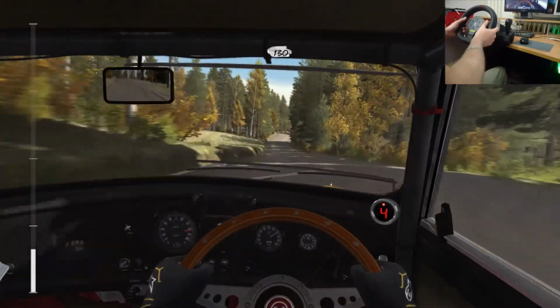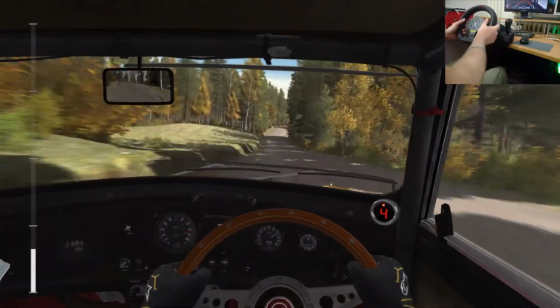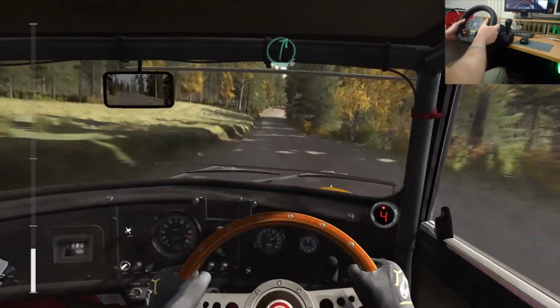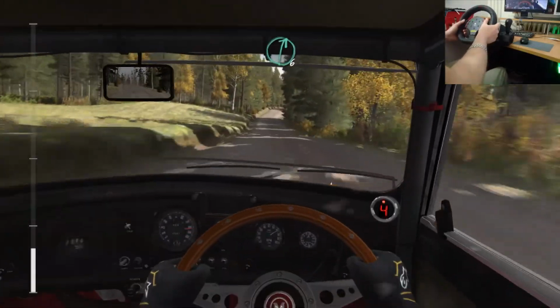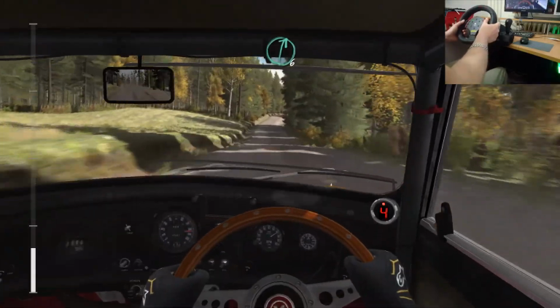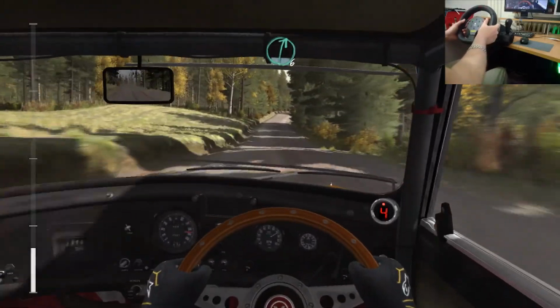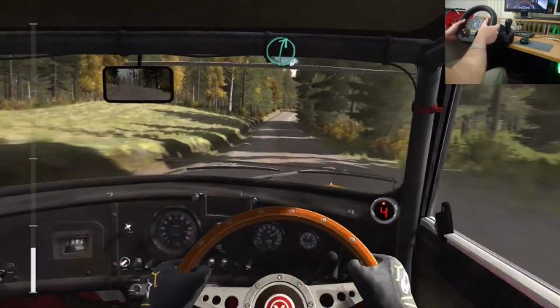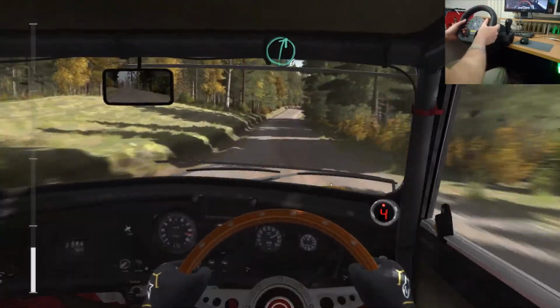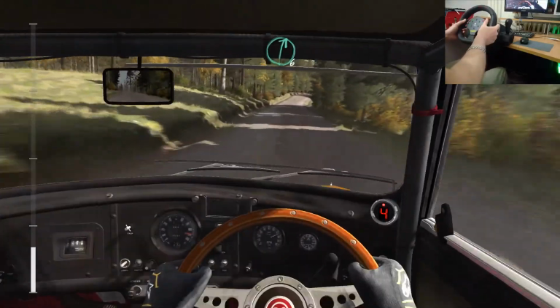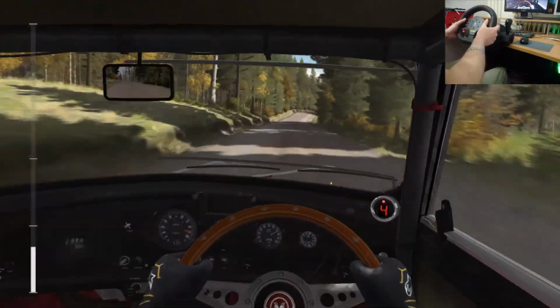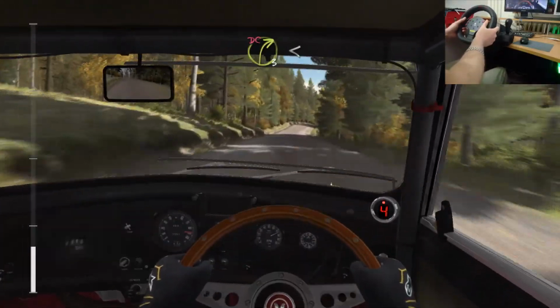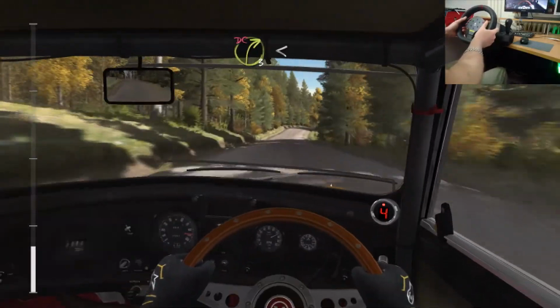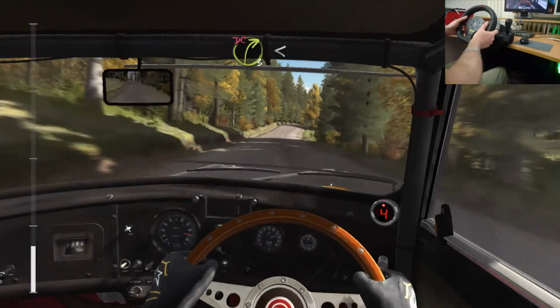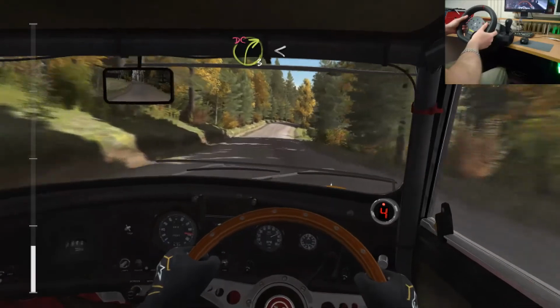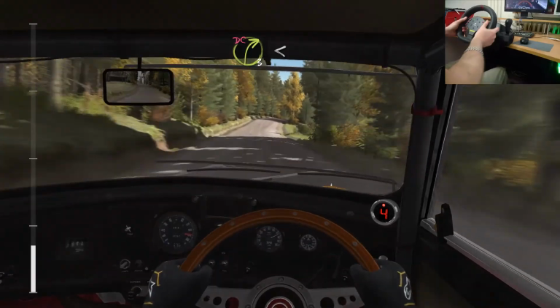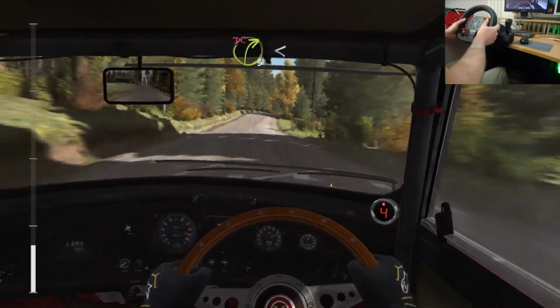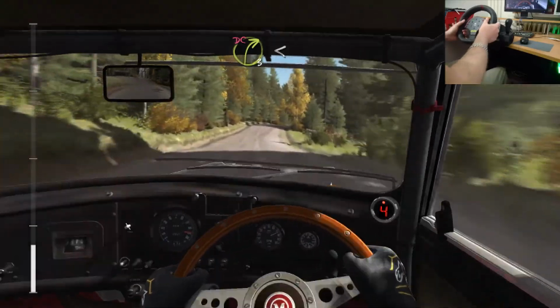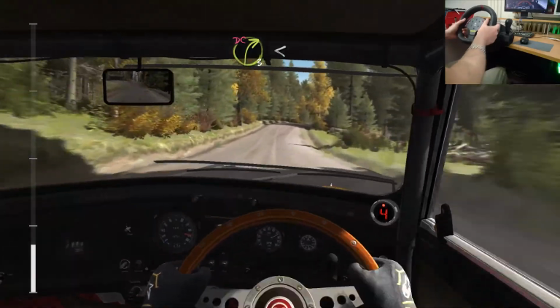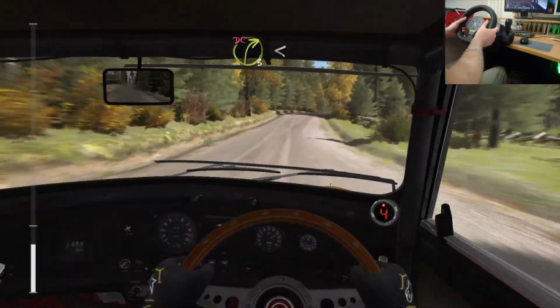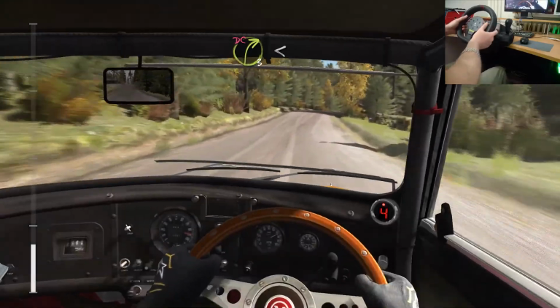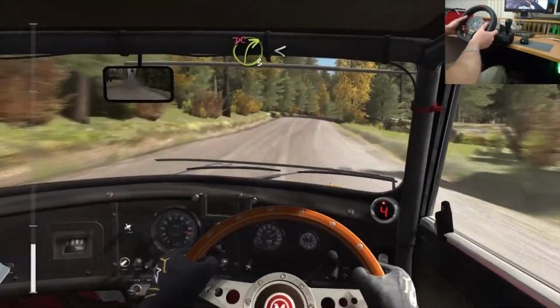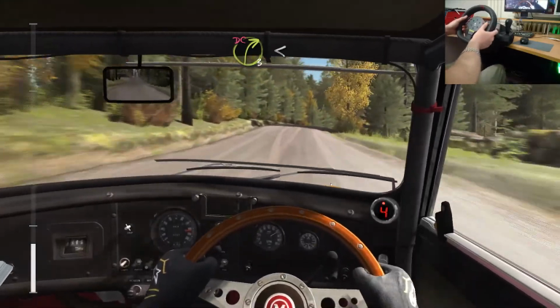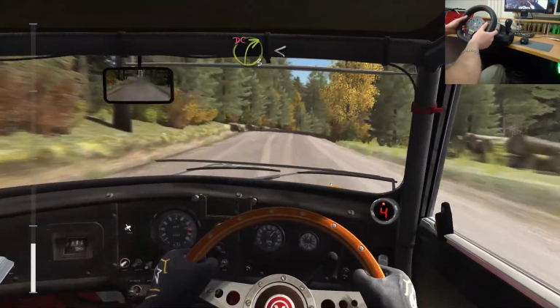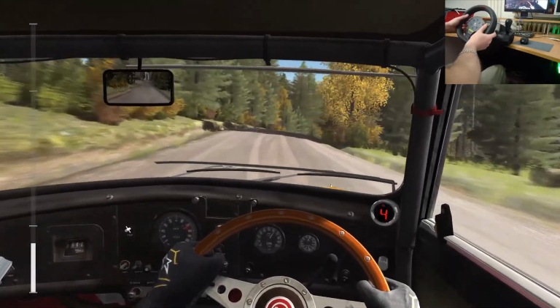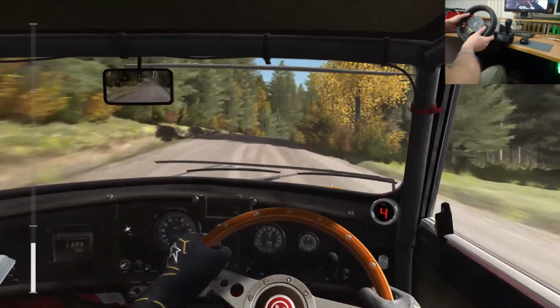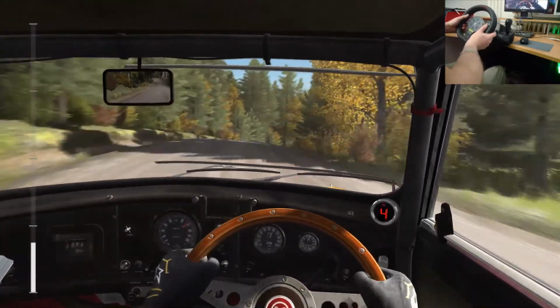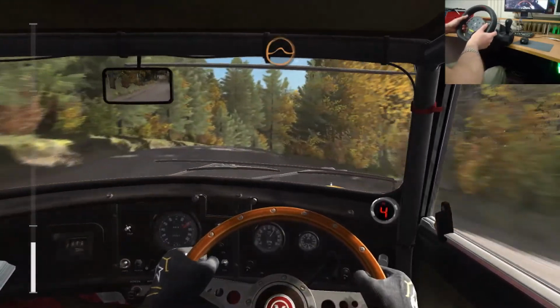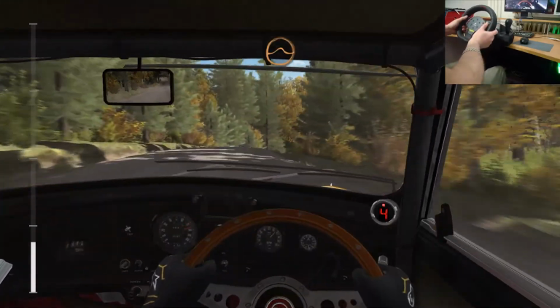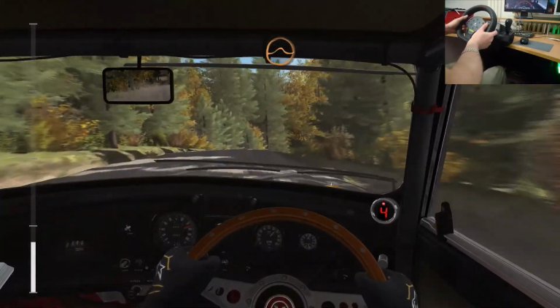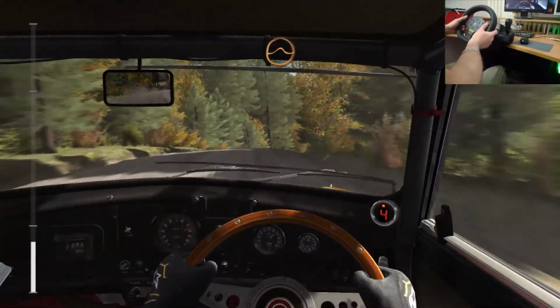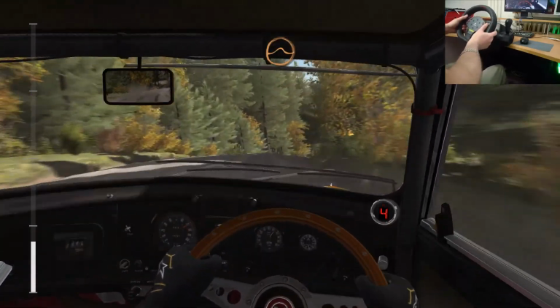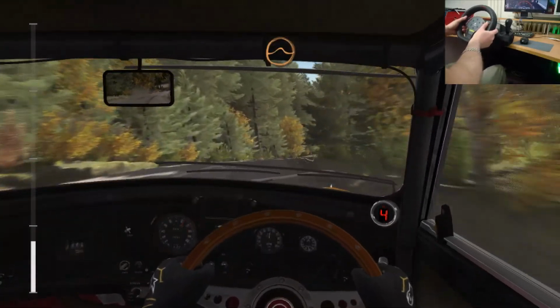Right 6. And right 3 over crest, don't cut. Up opens long. And crest.